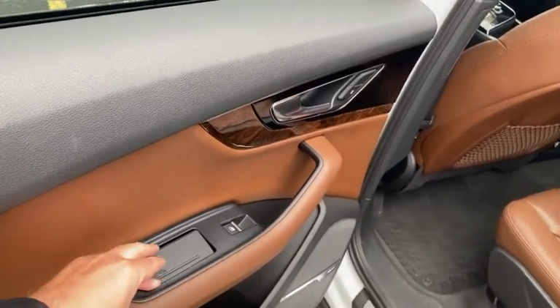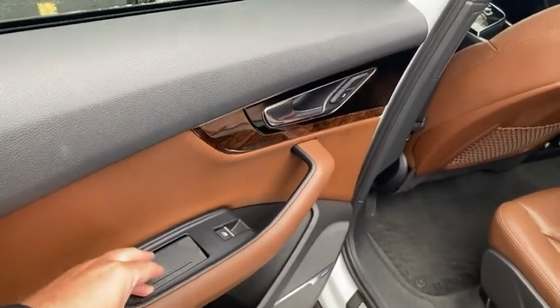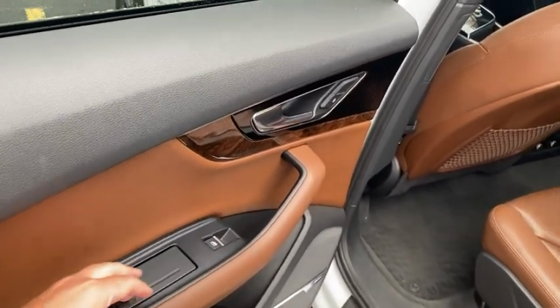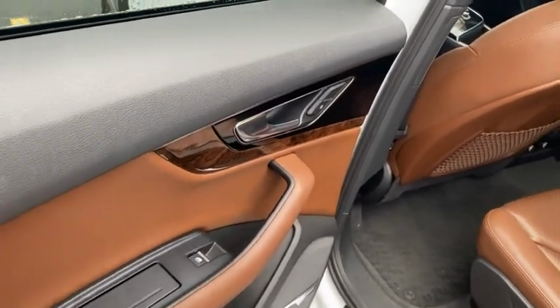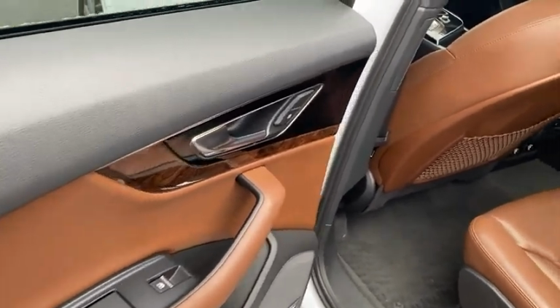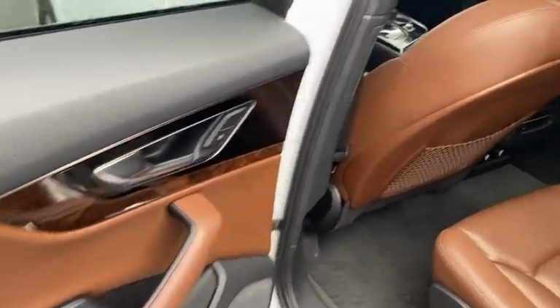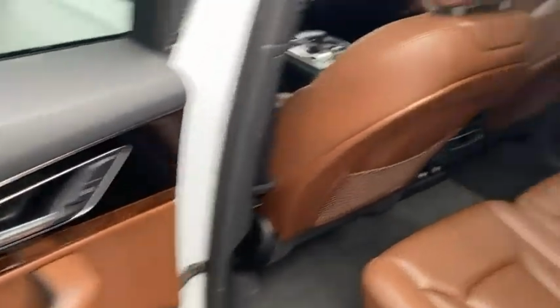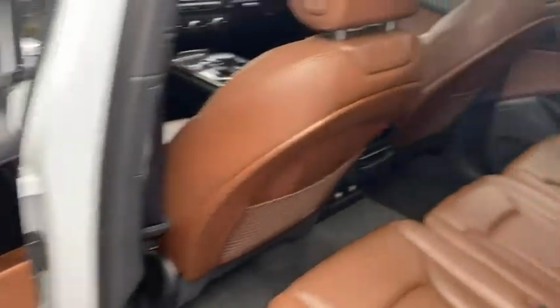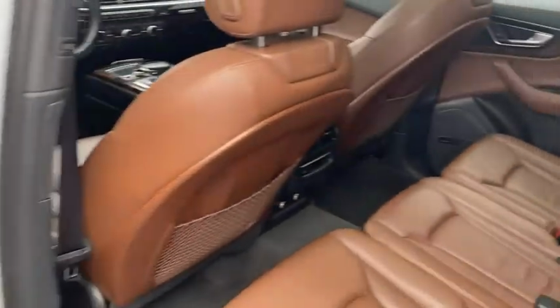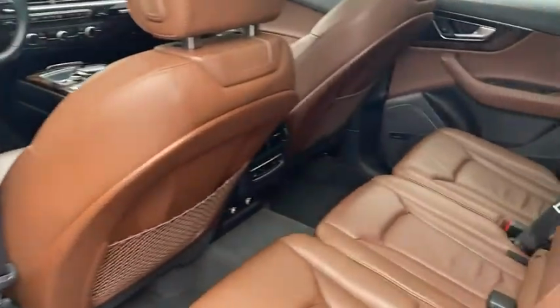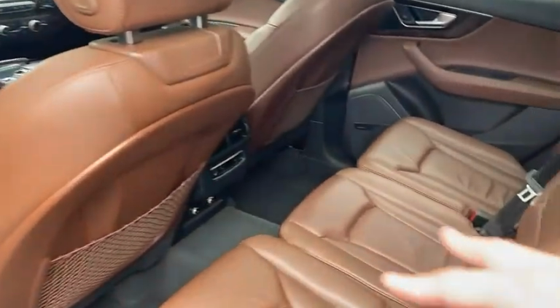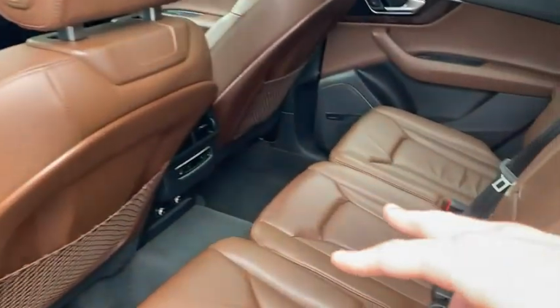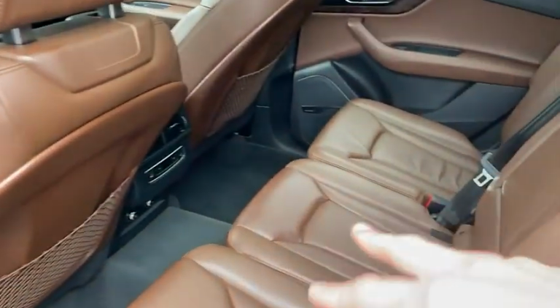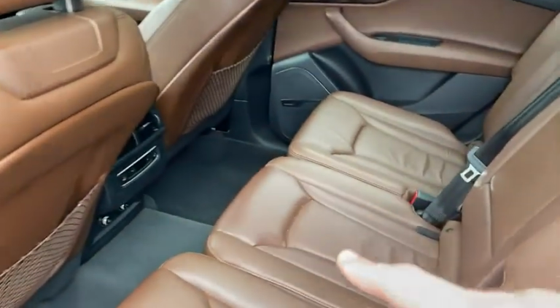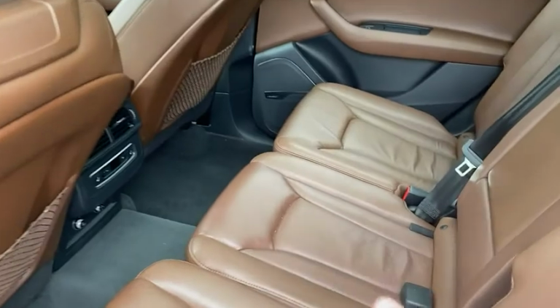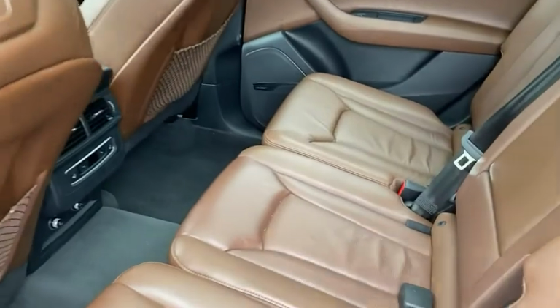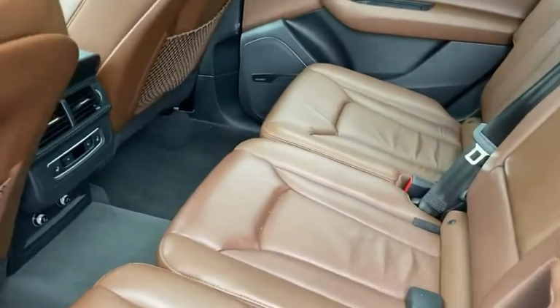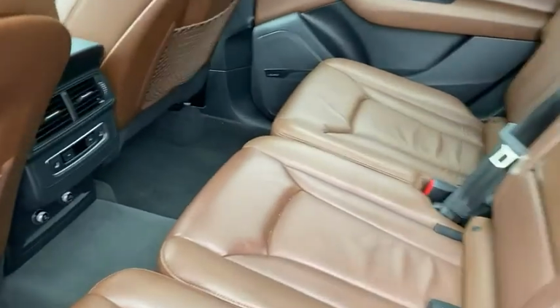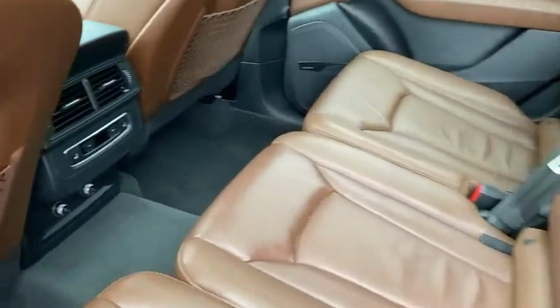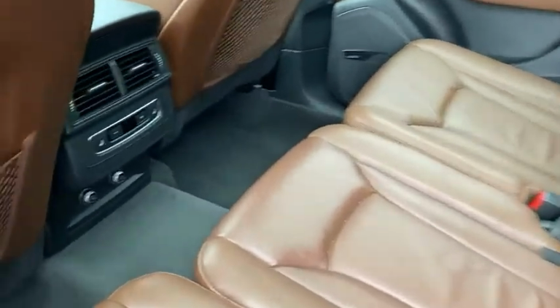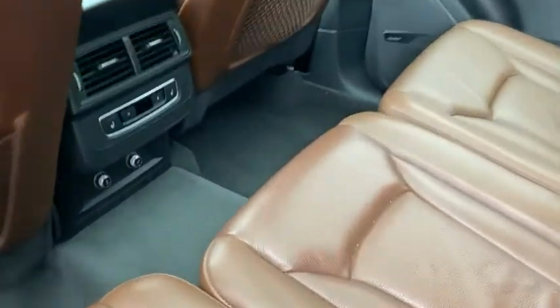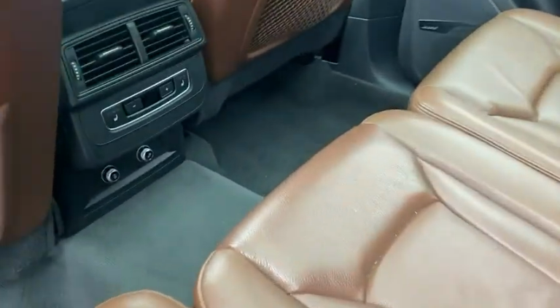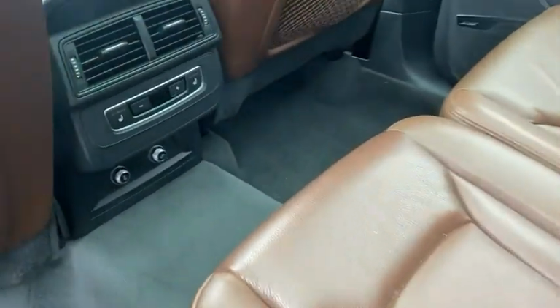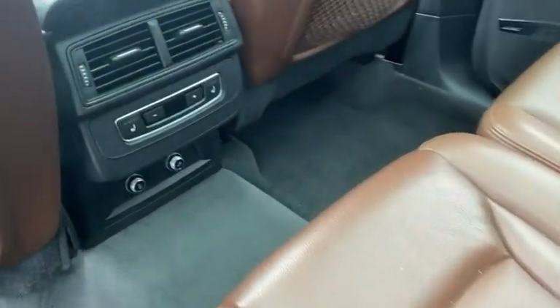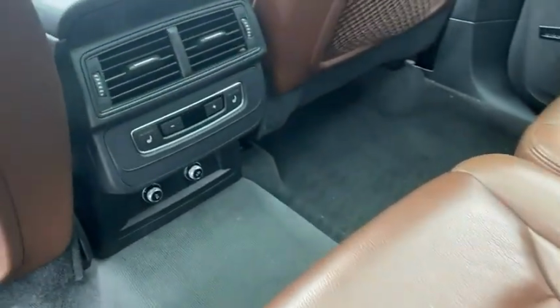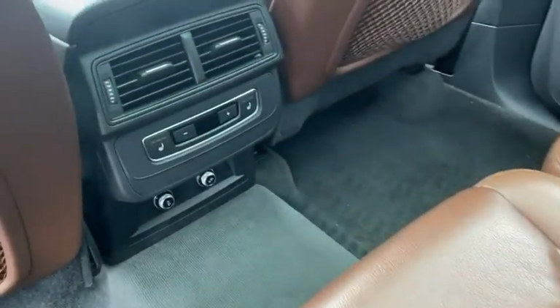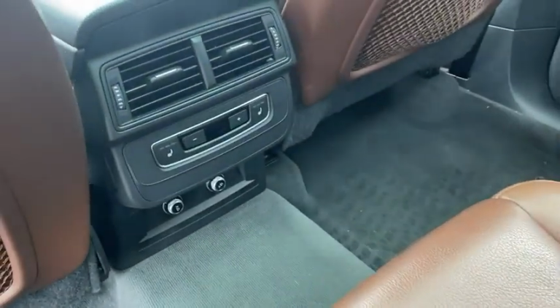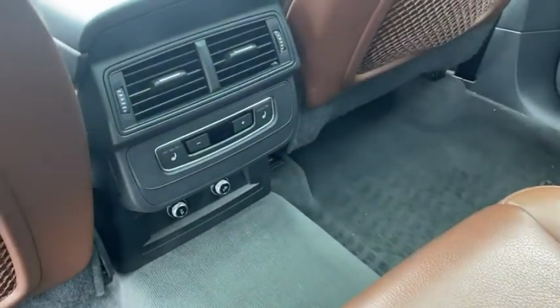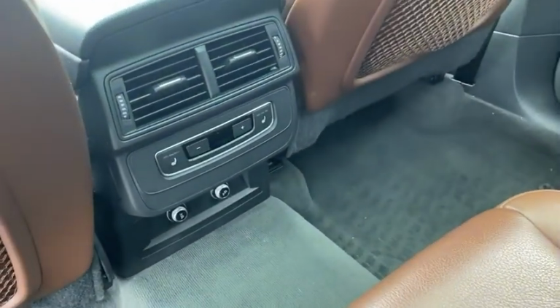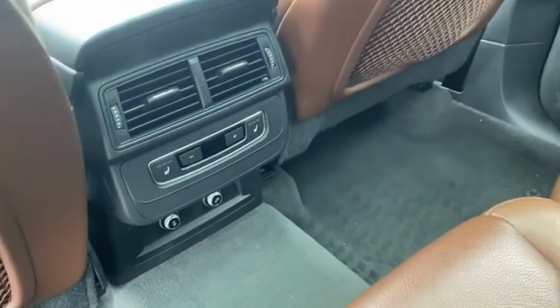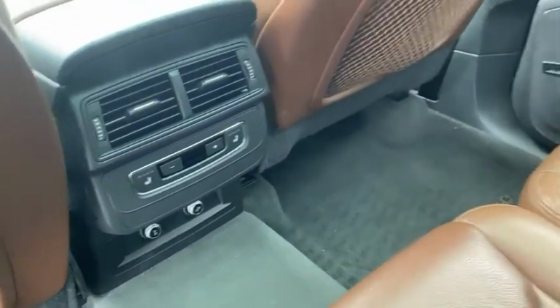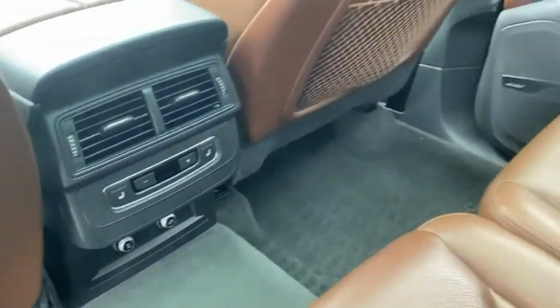We have an ashtray as well. If we look over in there, we have two 12-volt ports for our passengers, also heated seats in the back, and some AC and heat controls.